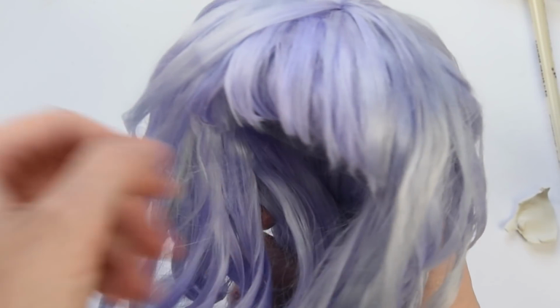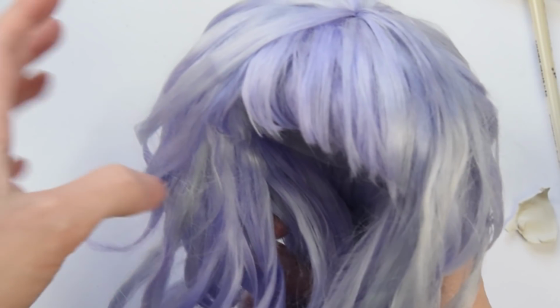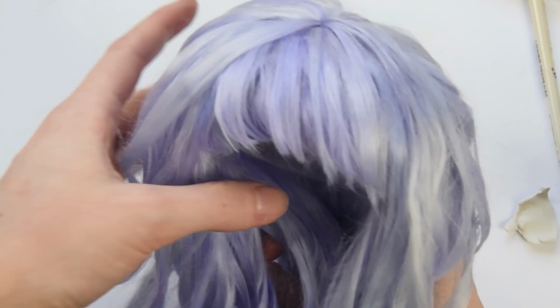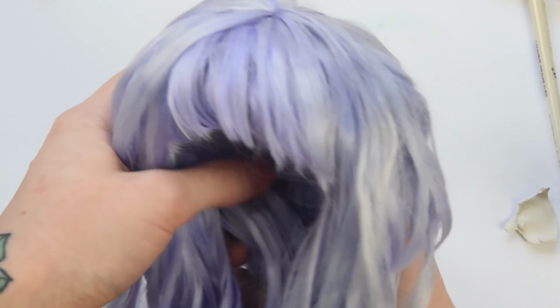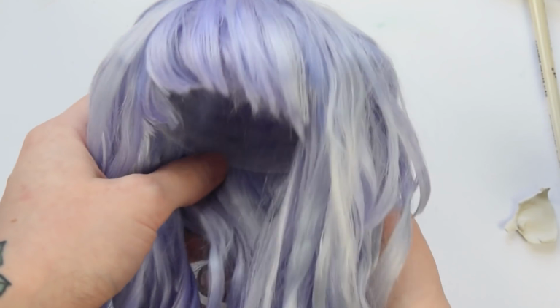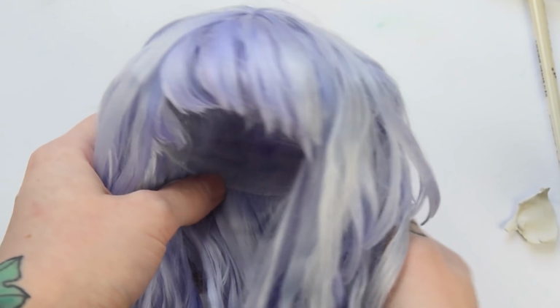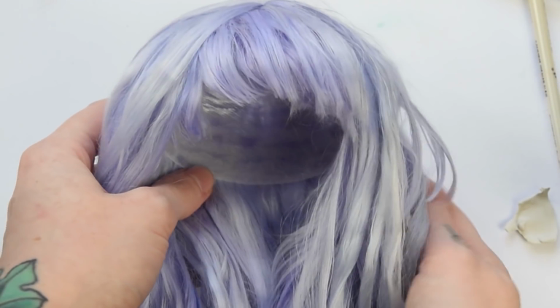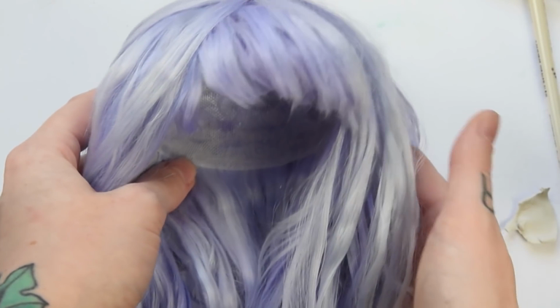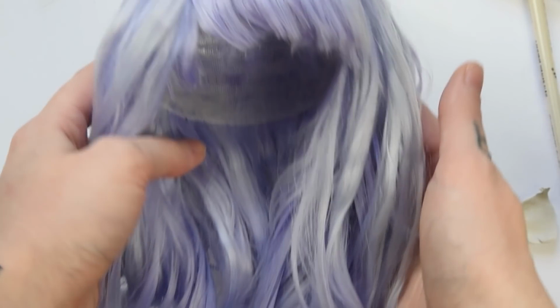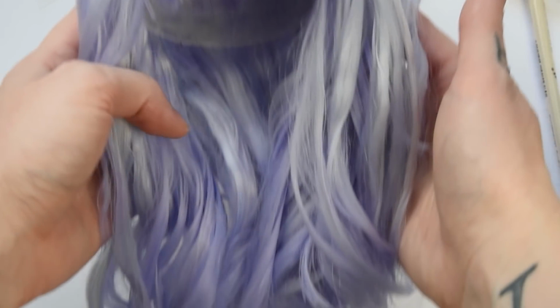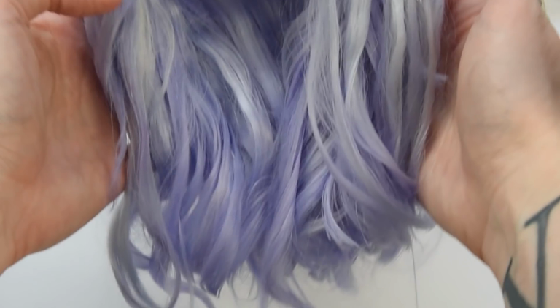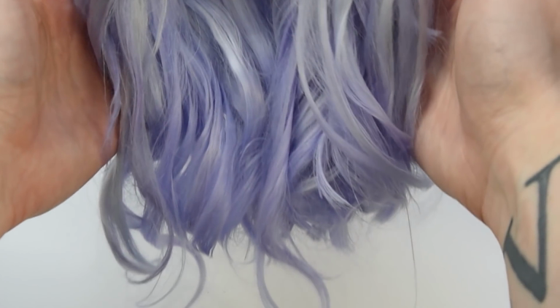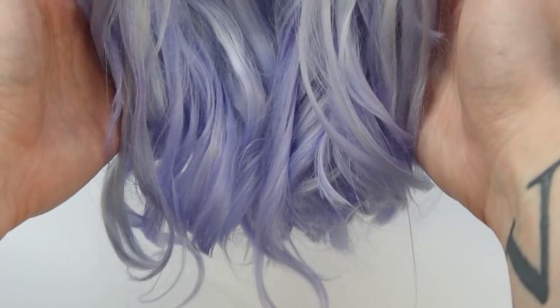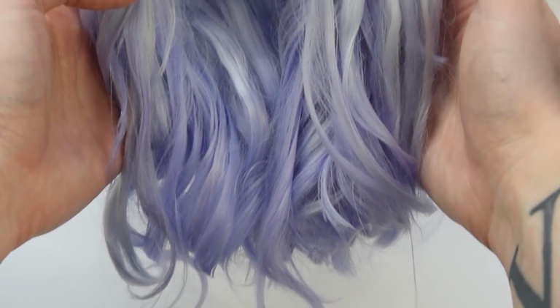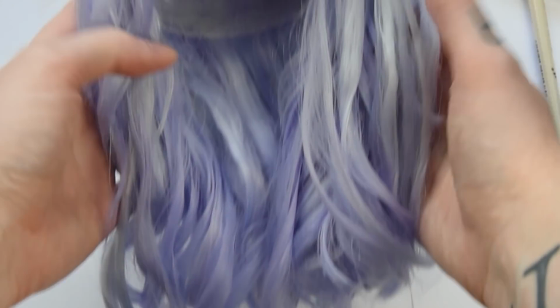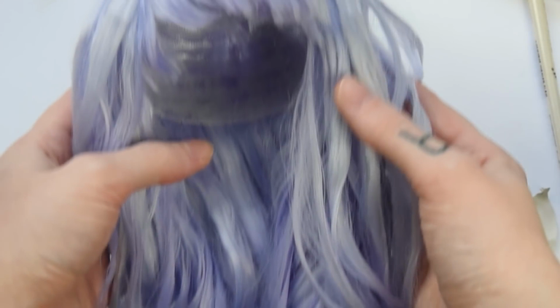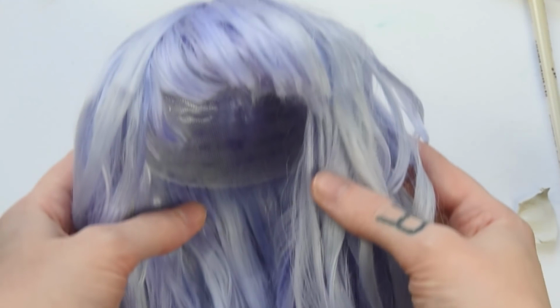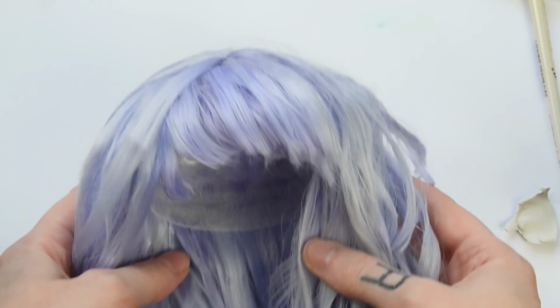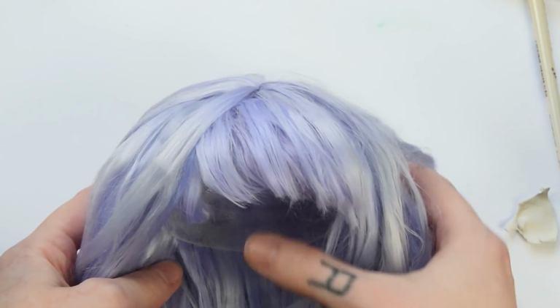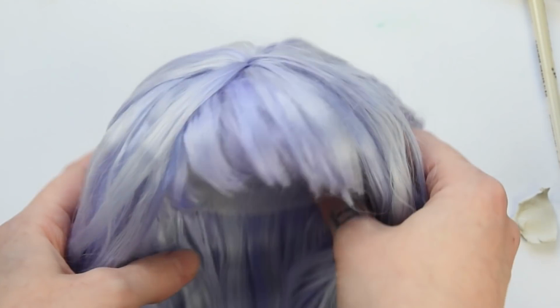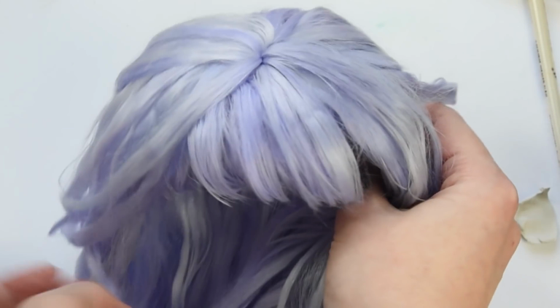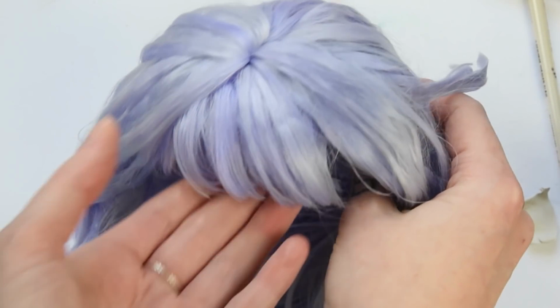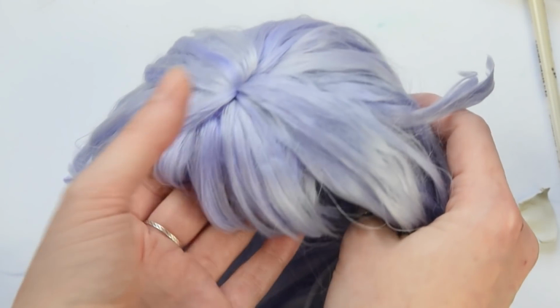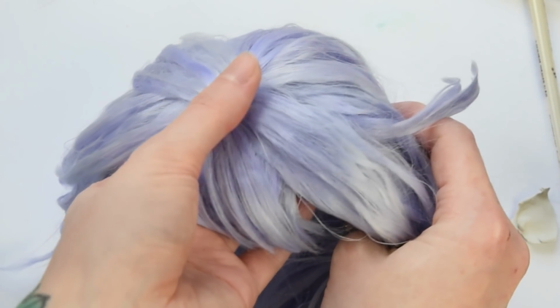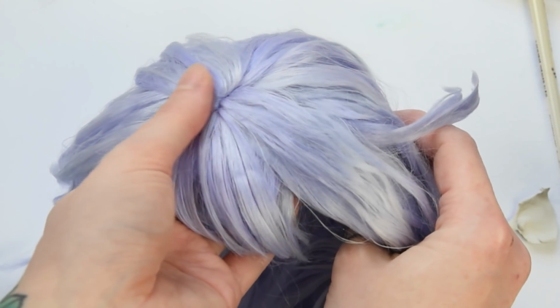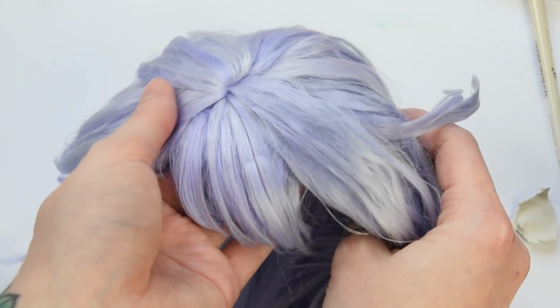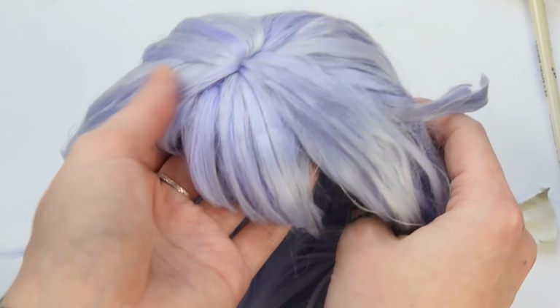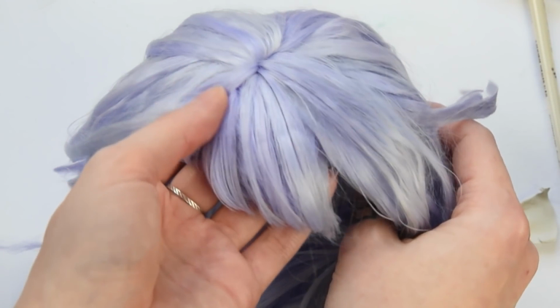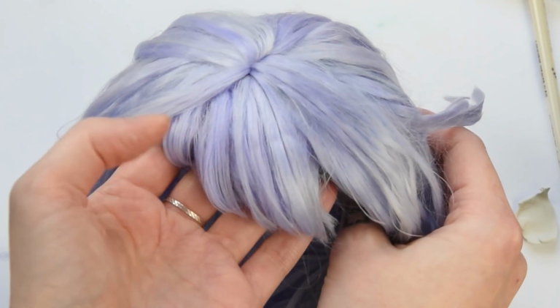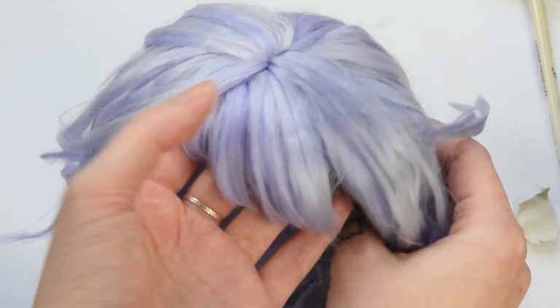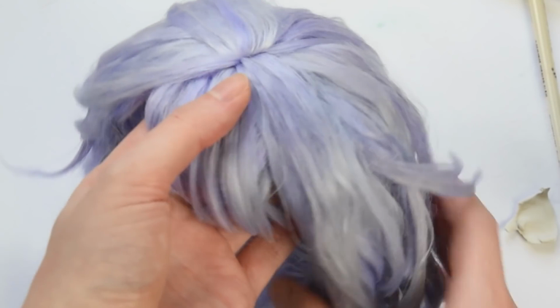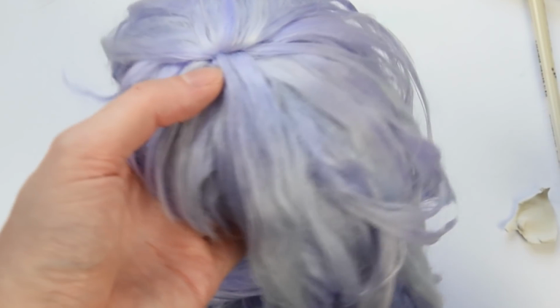And here is the wig all finished up. The final styling however I'm always doing when I dress up the doll completely in the end.